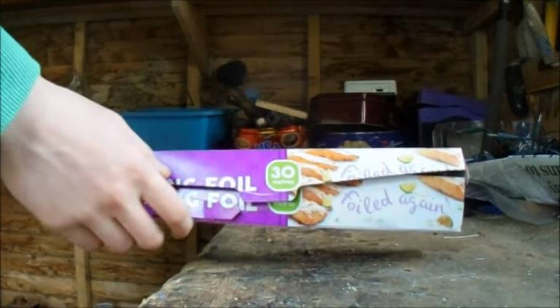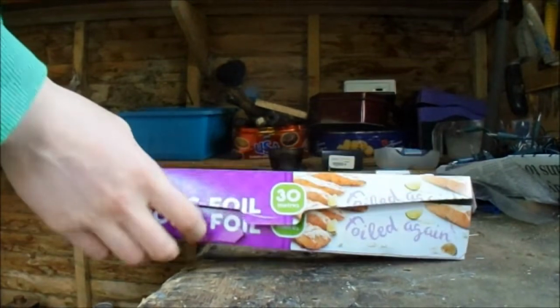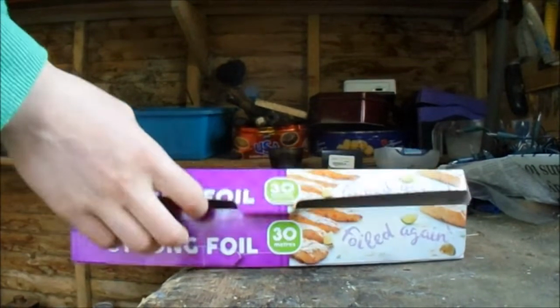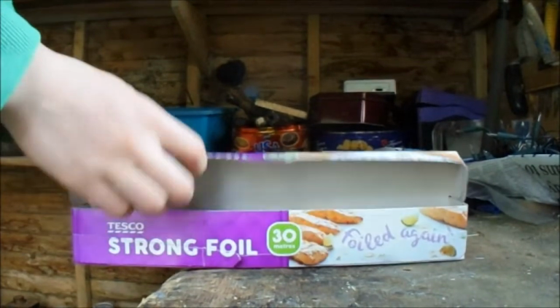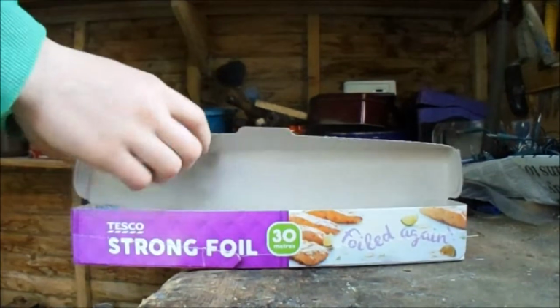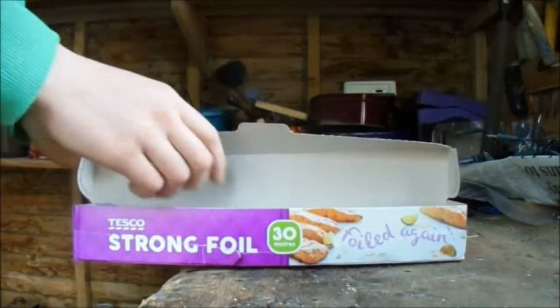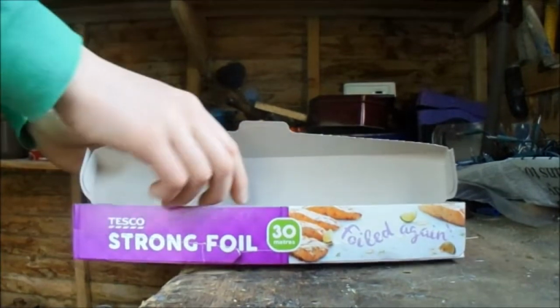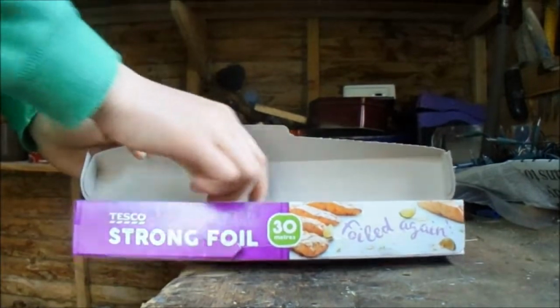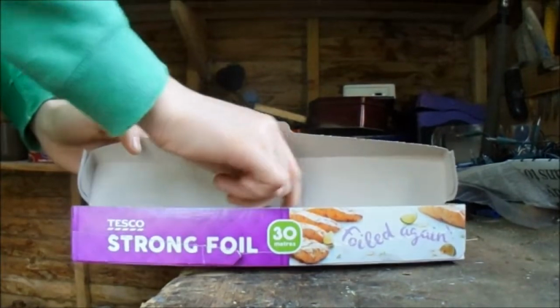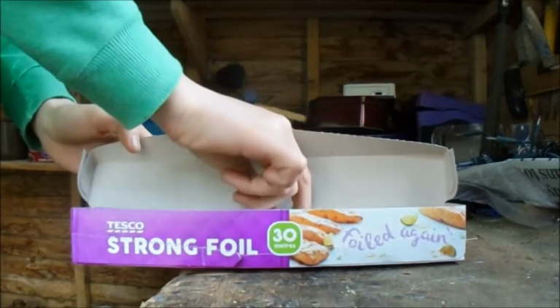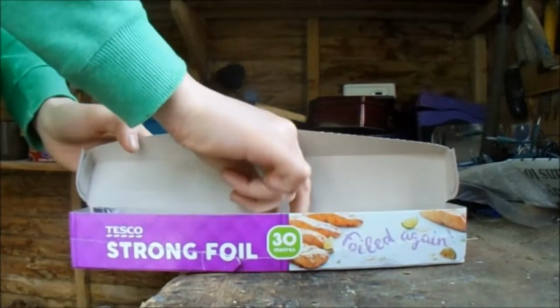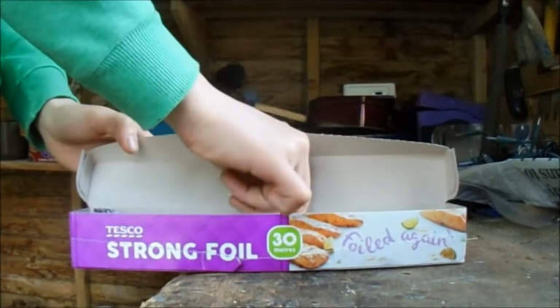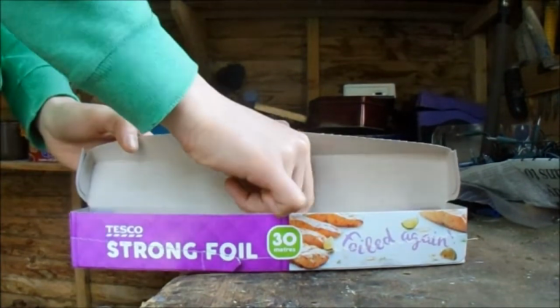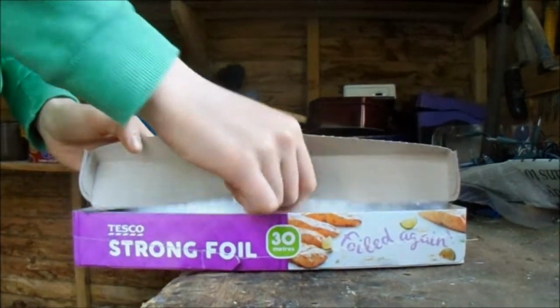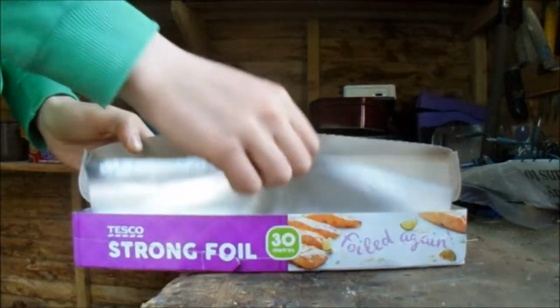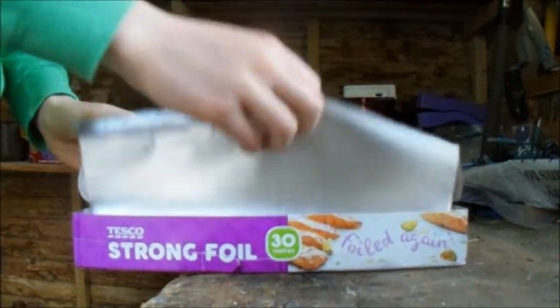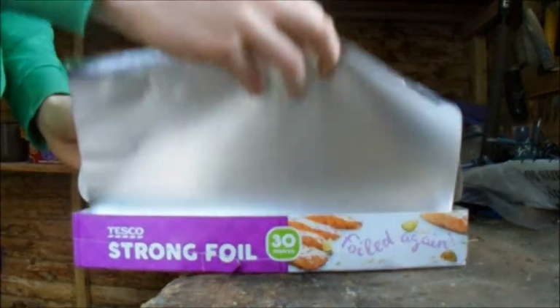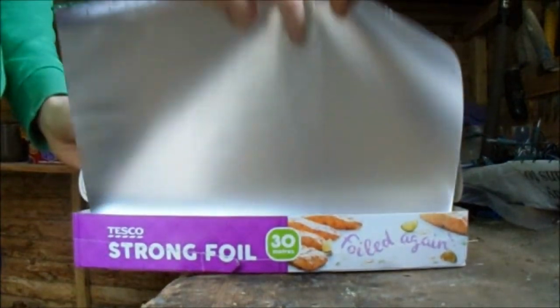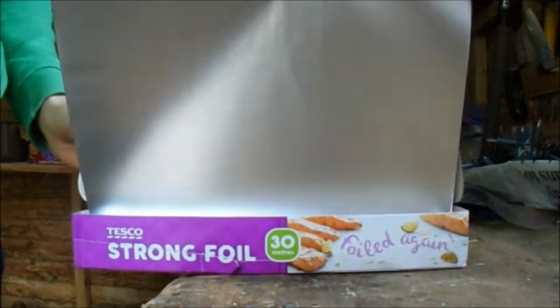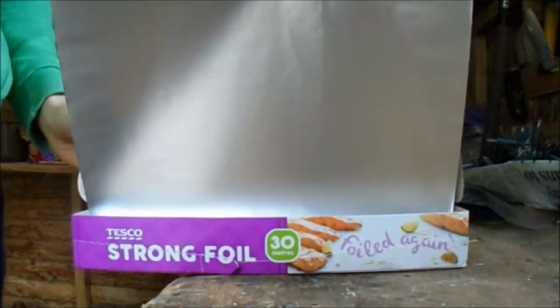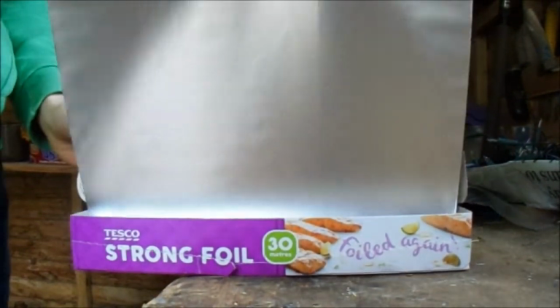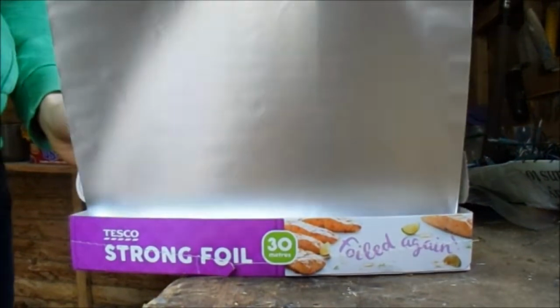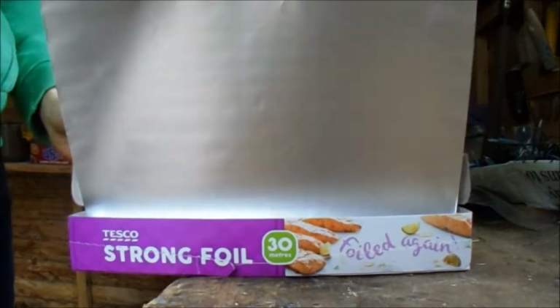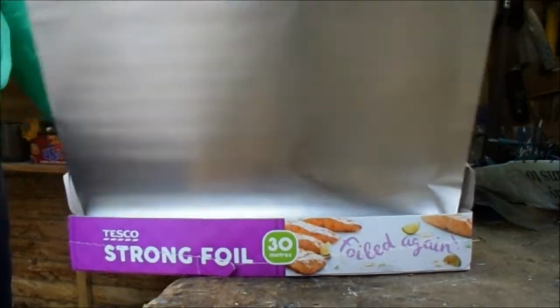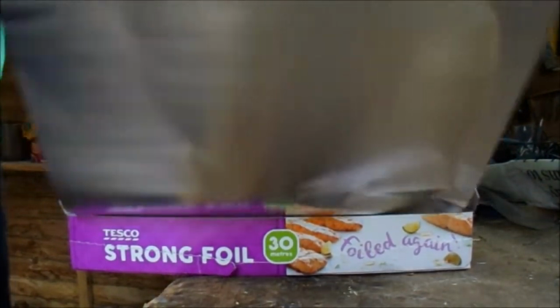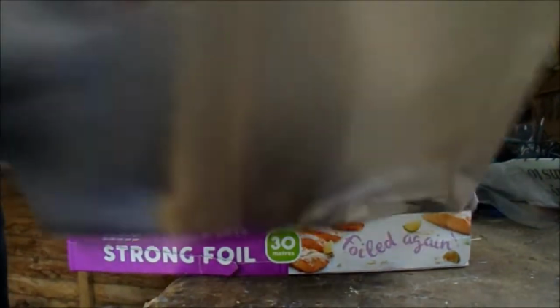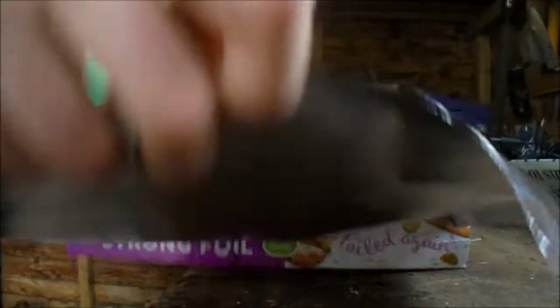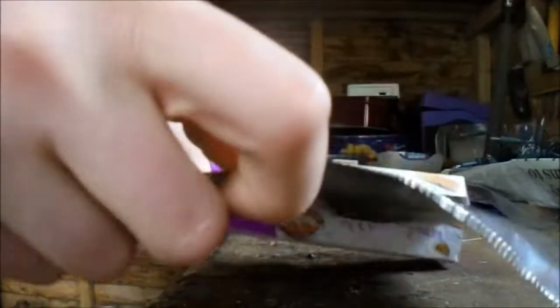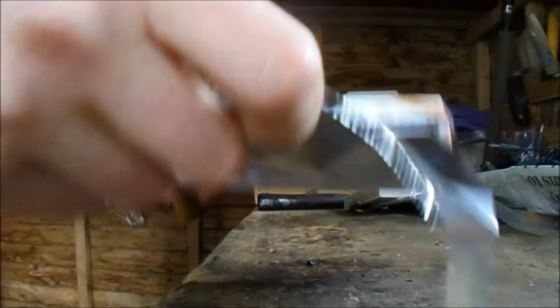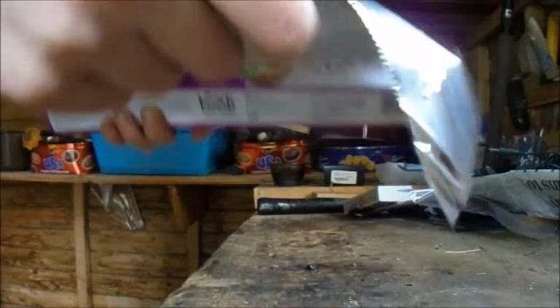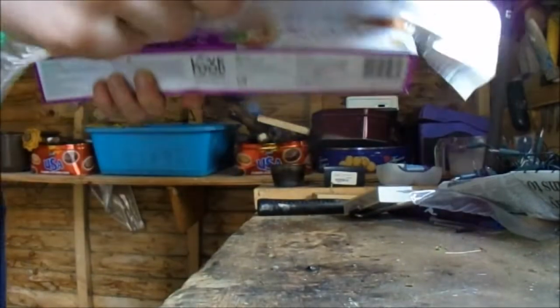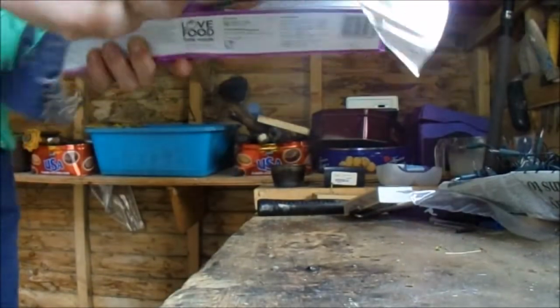We'll start off by tearing off a piece of aluminium foil about a foot by a foot in size.